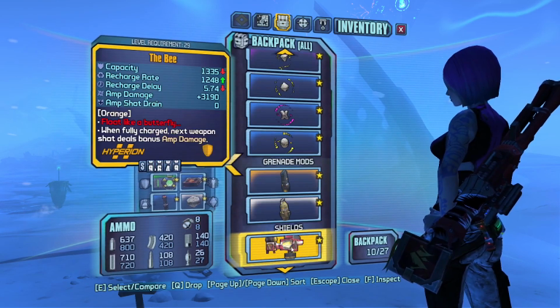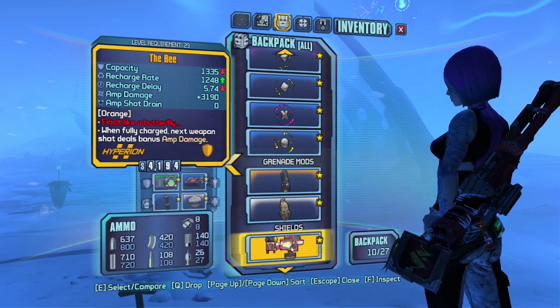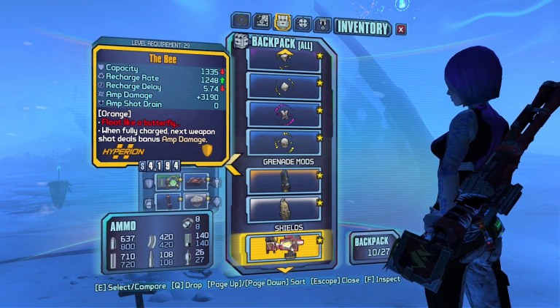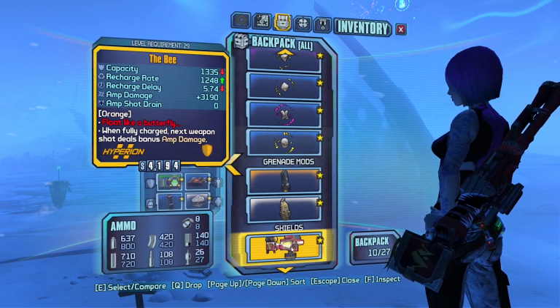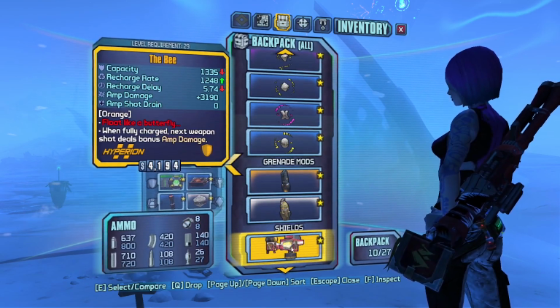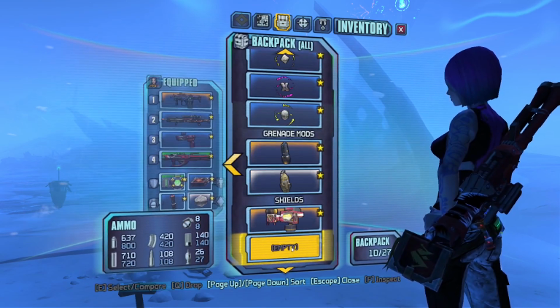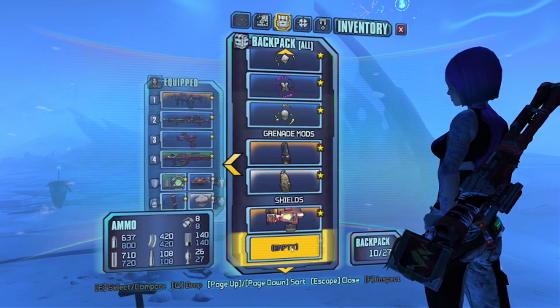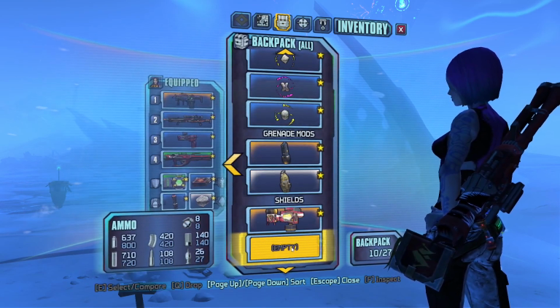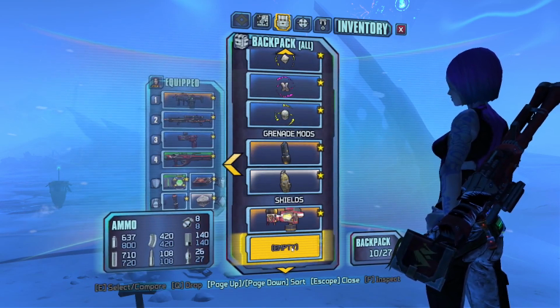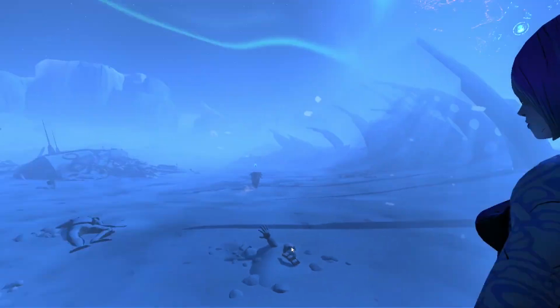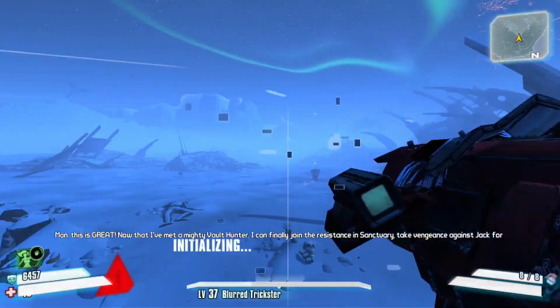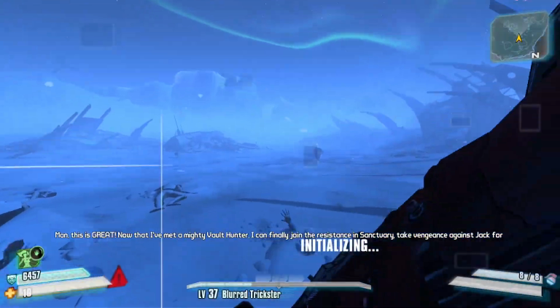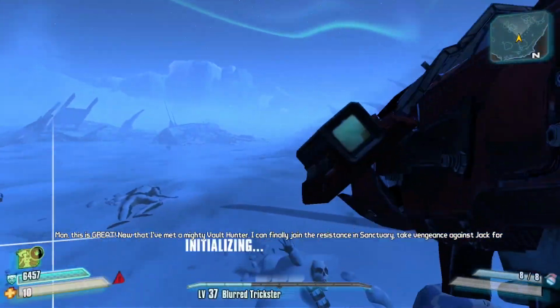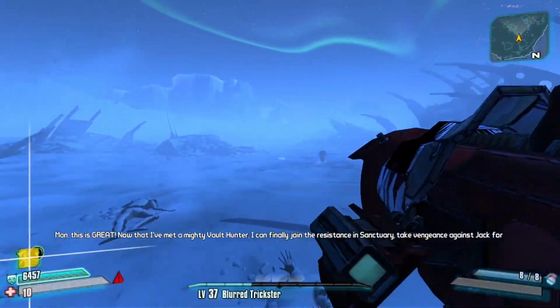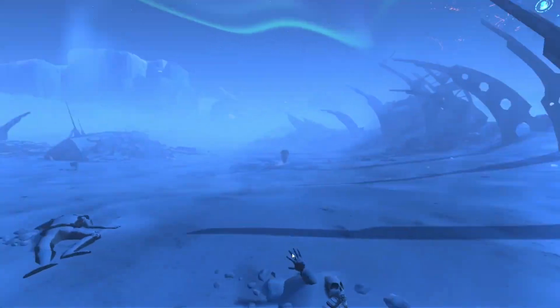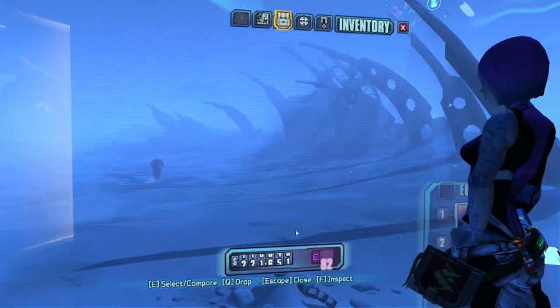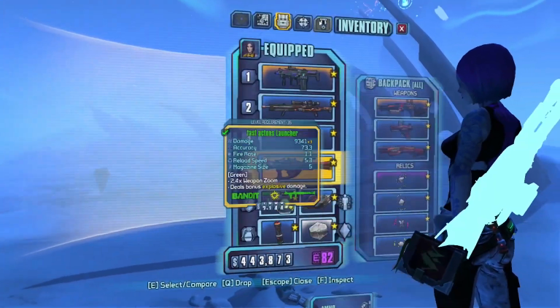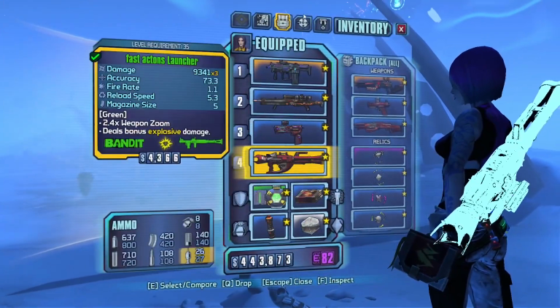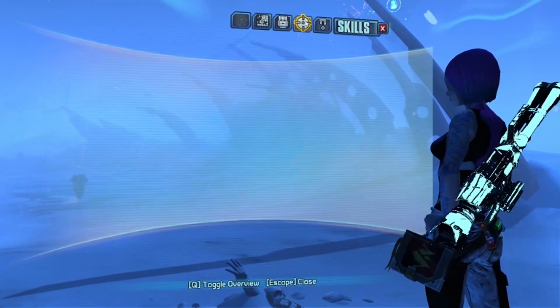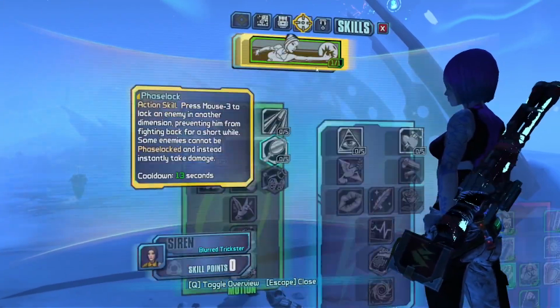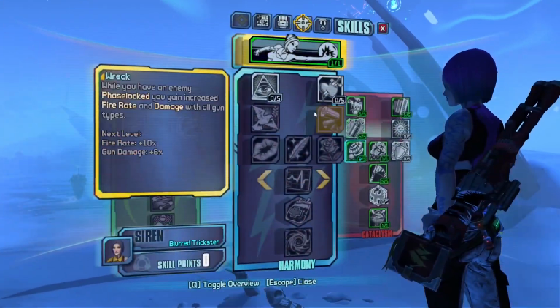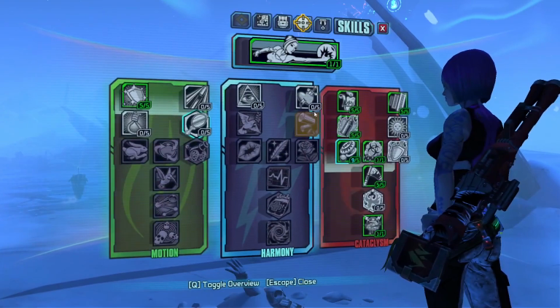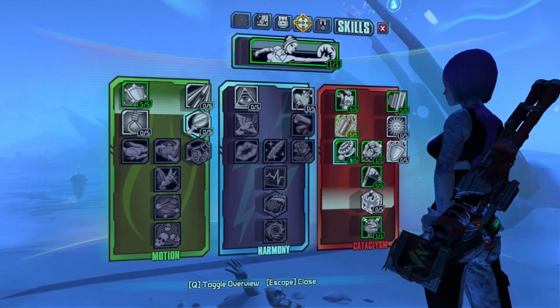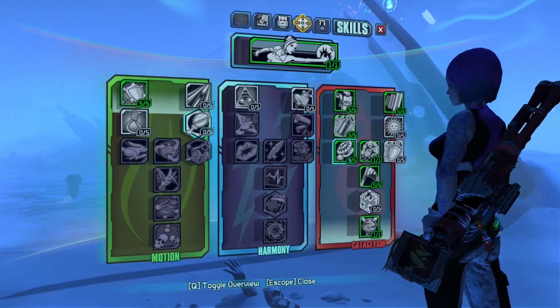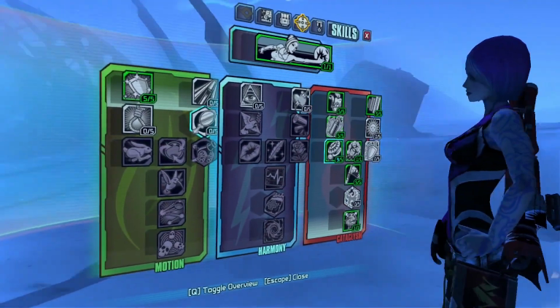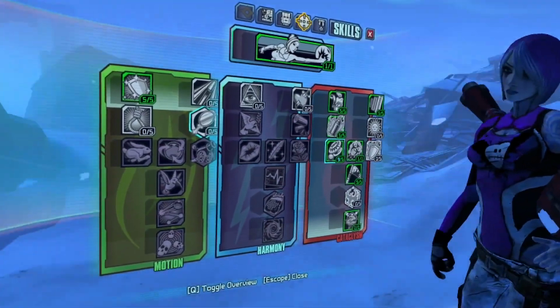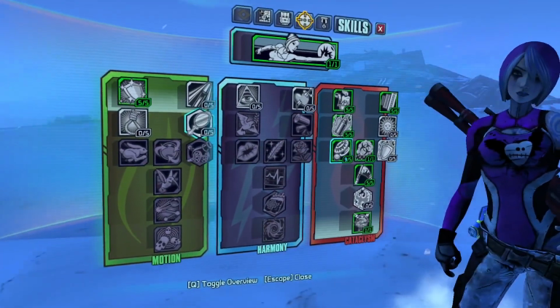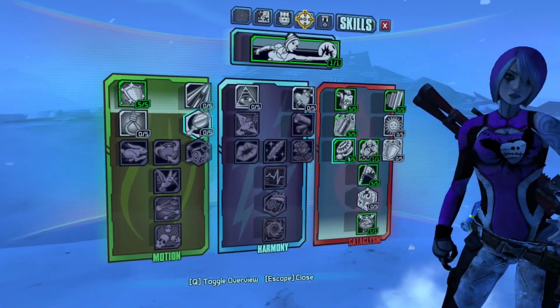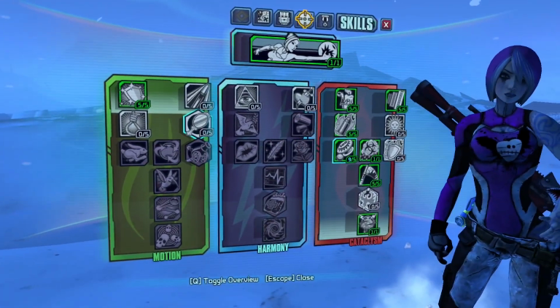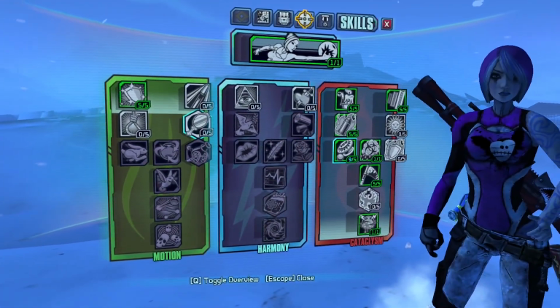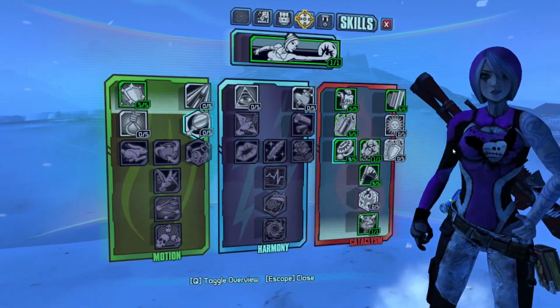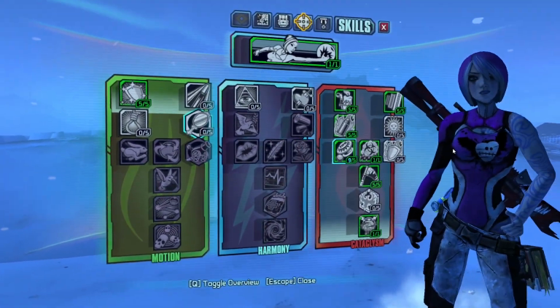Here I'm just going over all the gear we farmed in normal mode, as well as my skill tree. This guide assumes that you have all the gear available. Let's get into the actual guide.